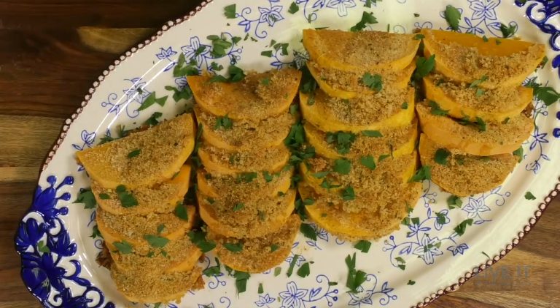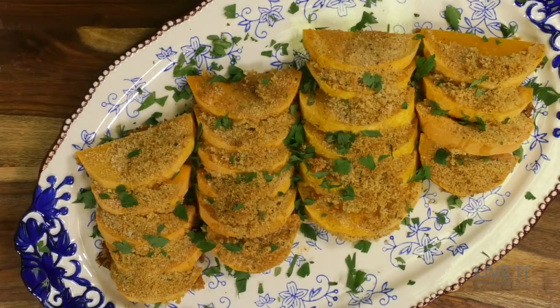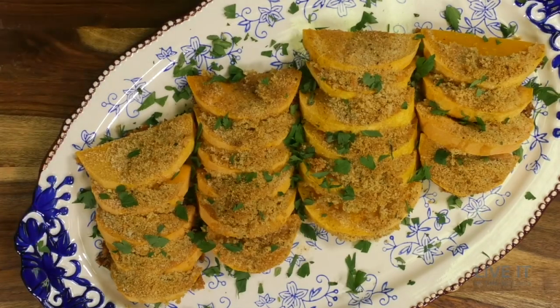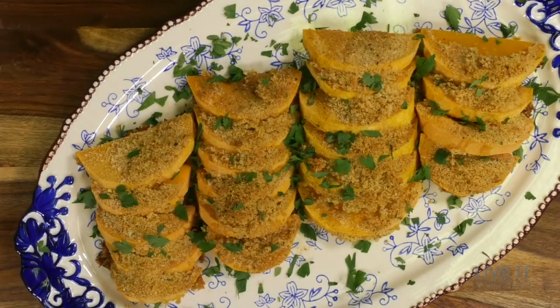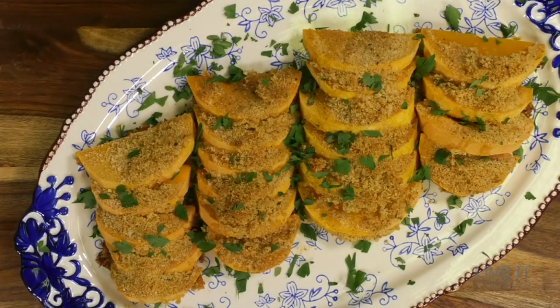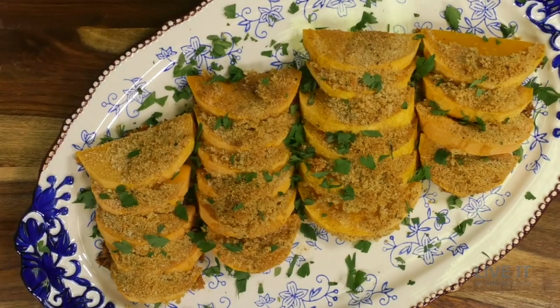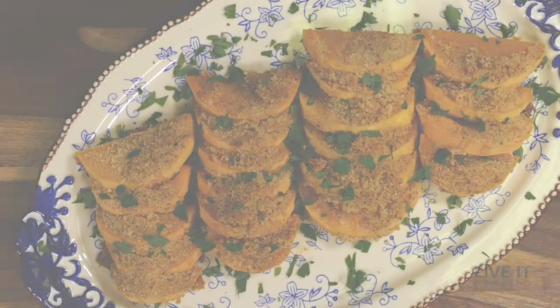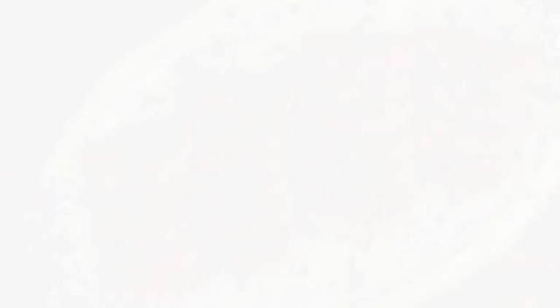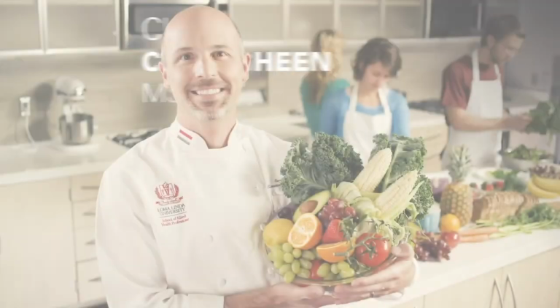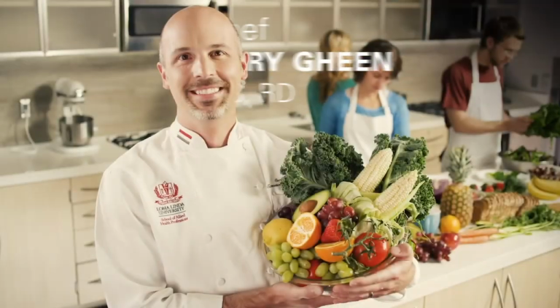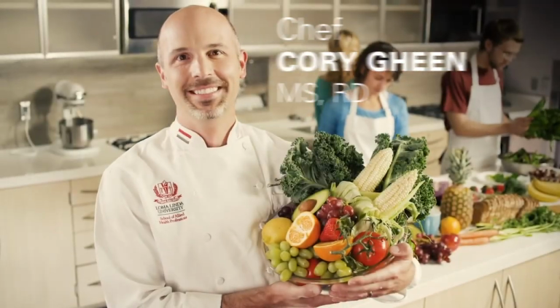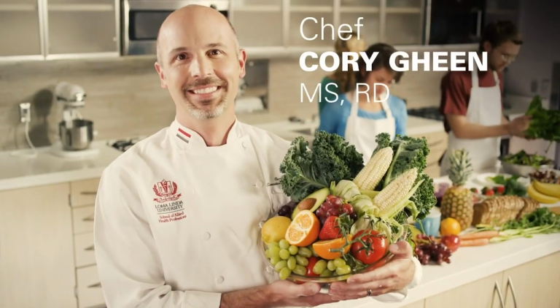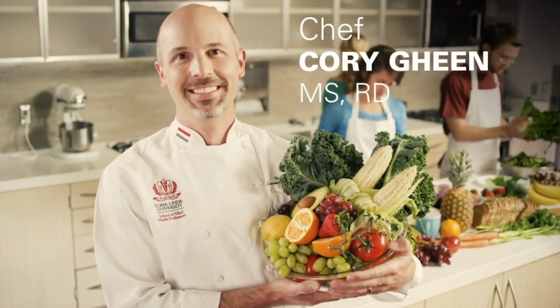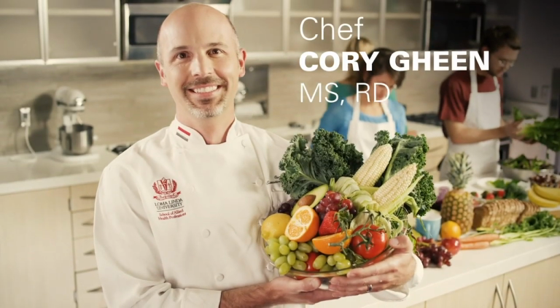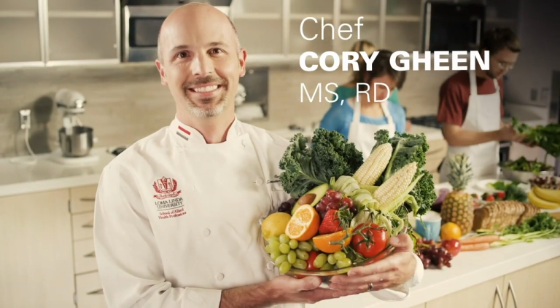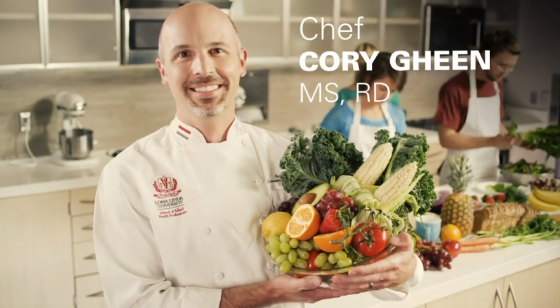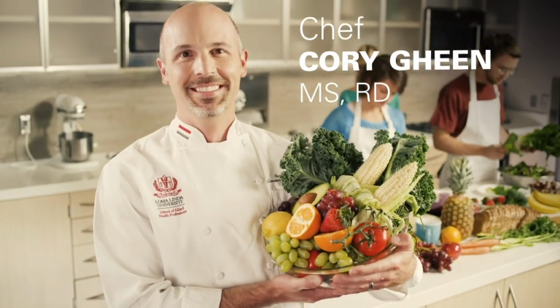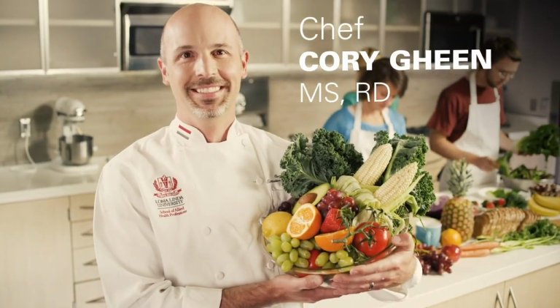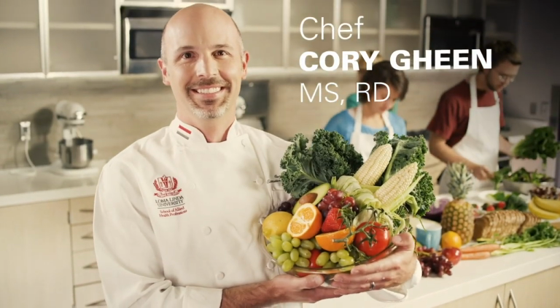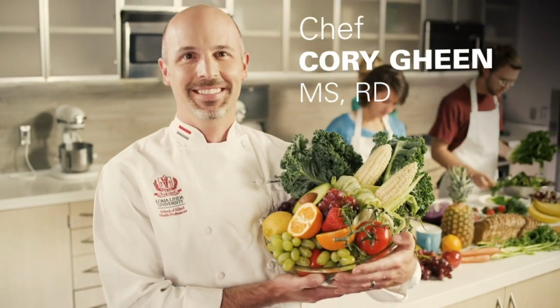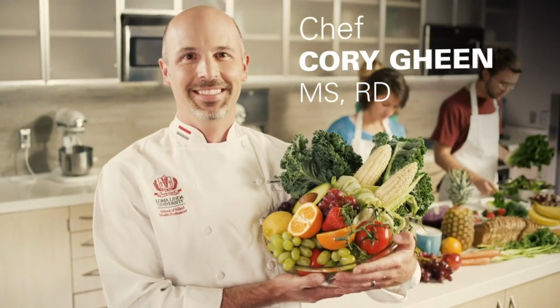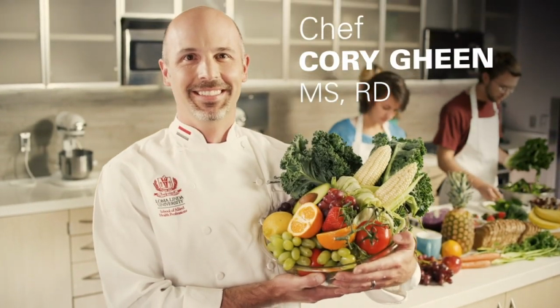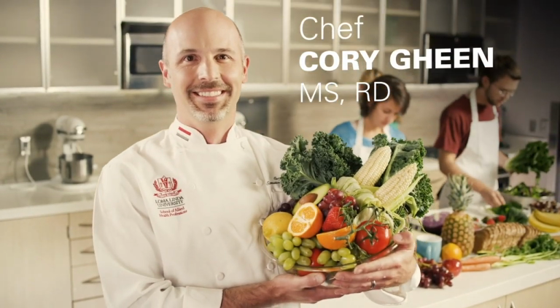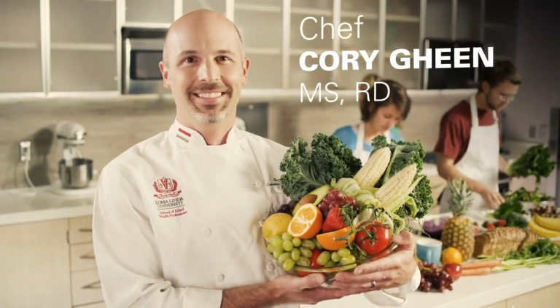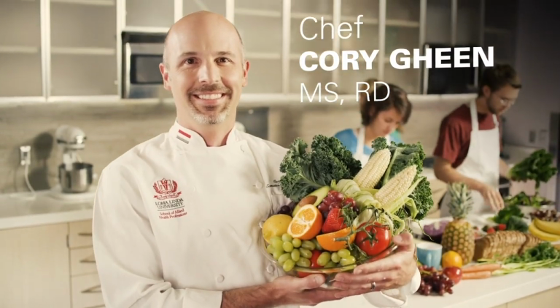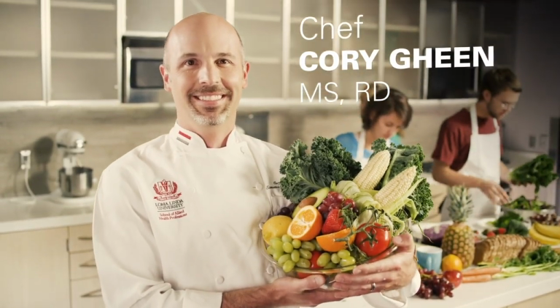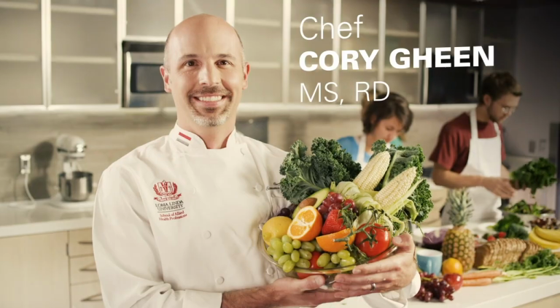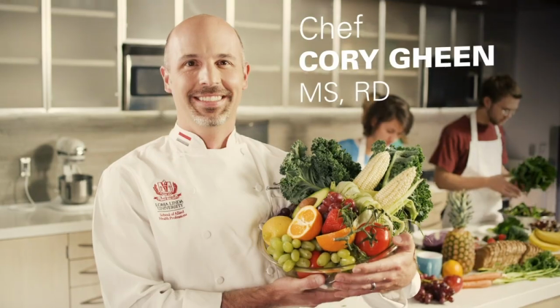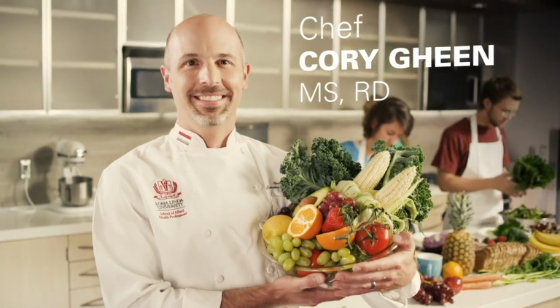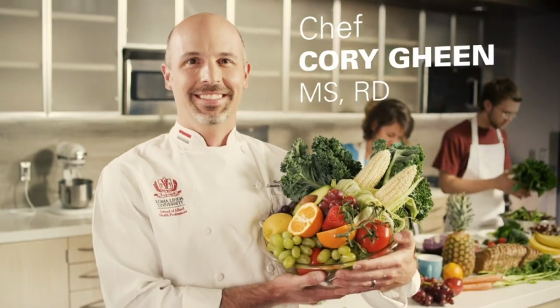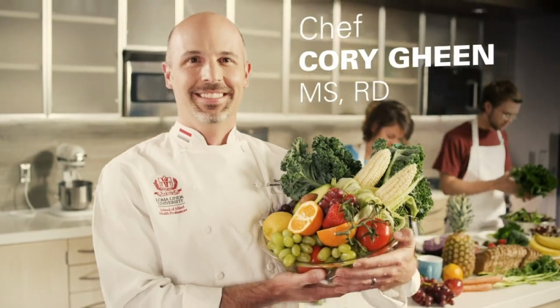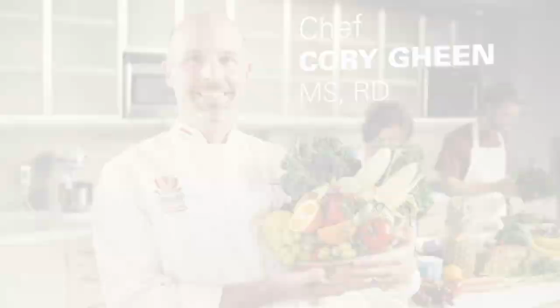This is Chef Cory with a beautiful and tasty autumn addition to your holiday table.